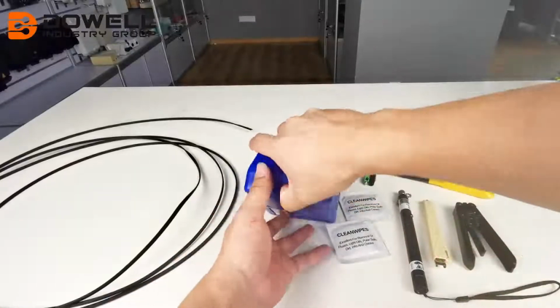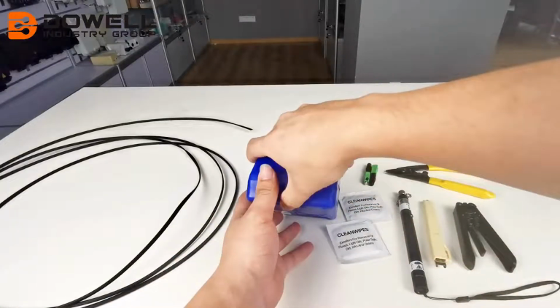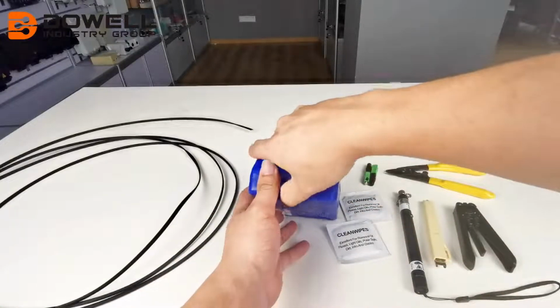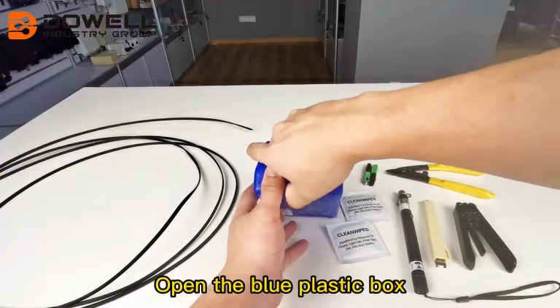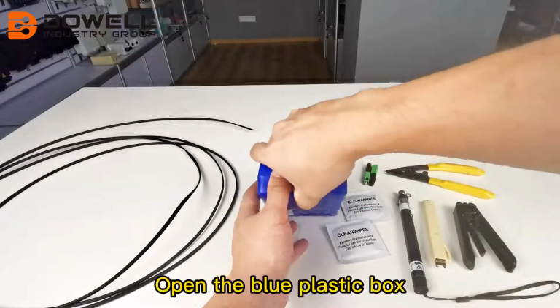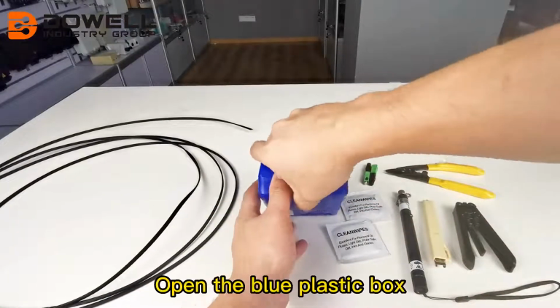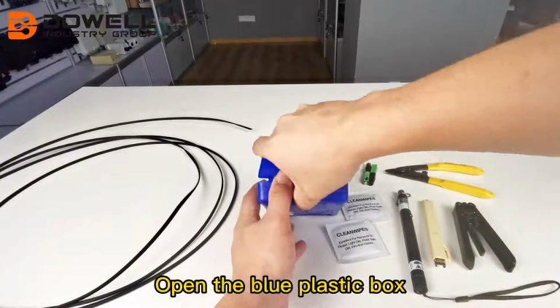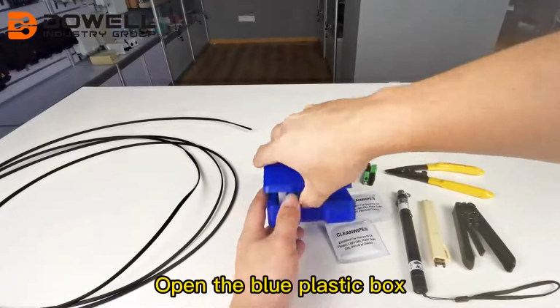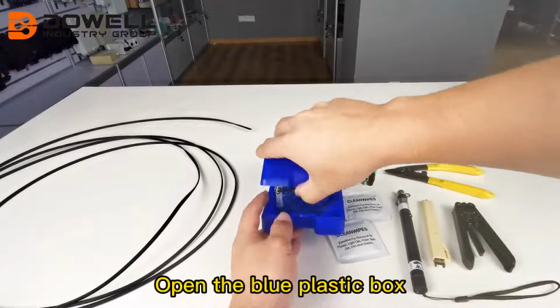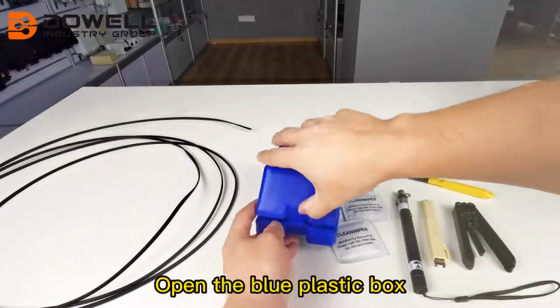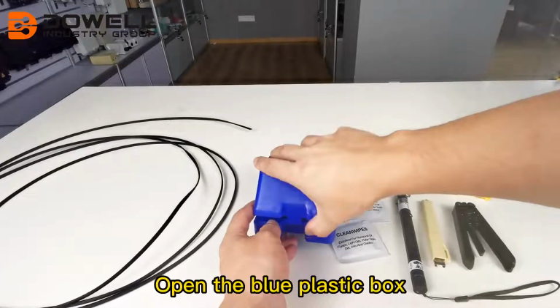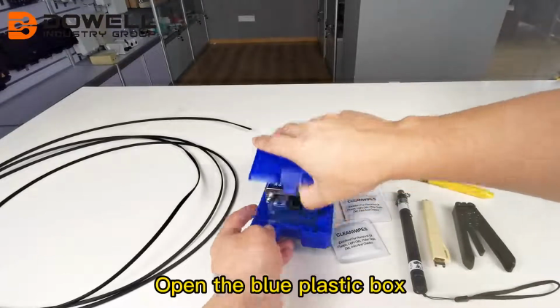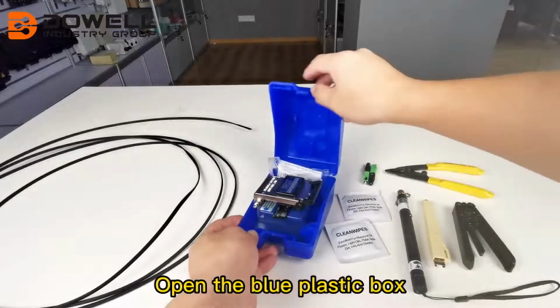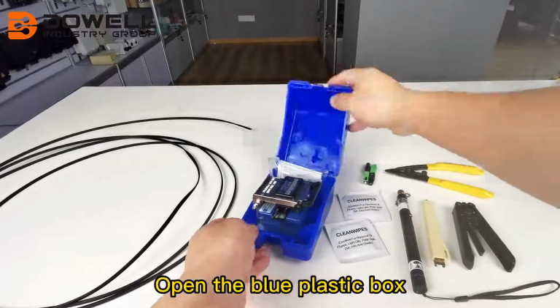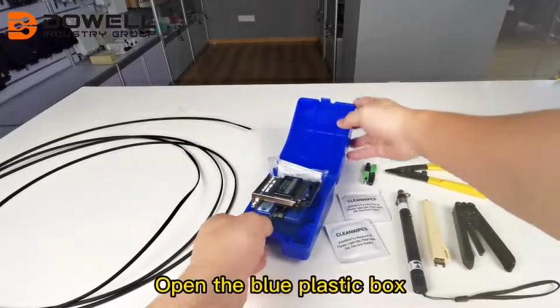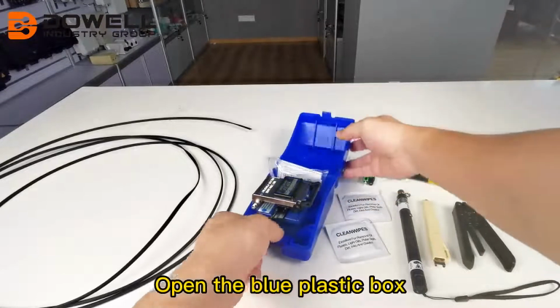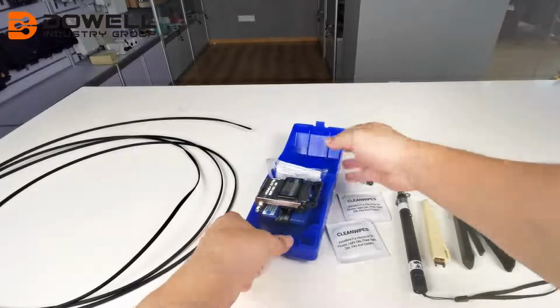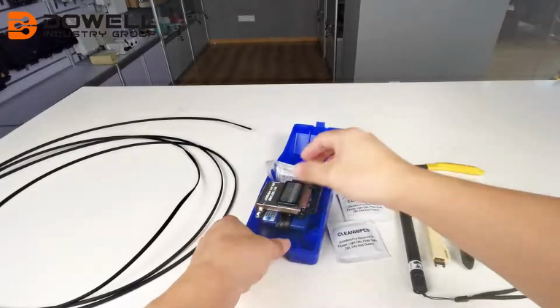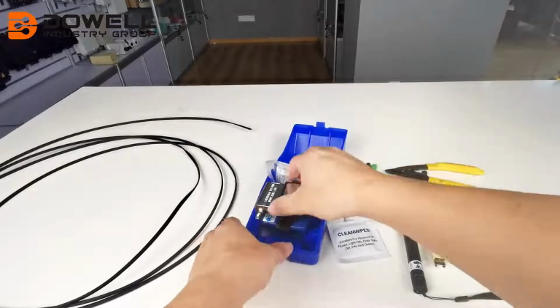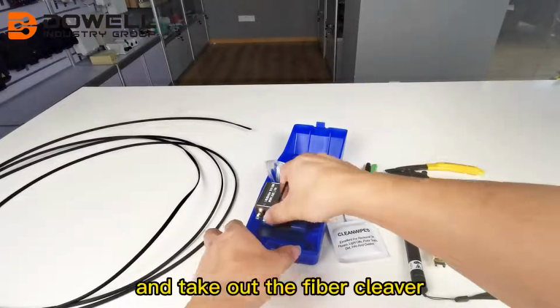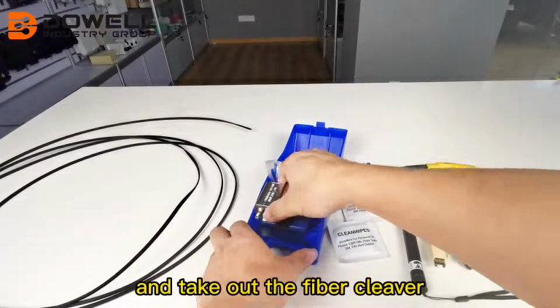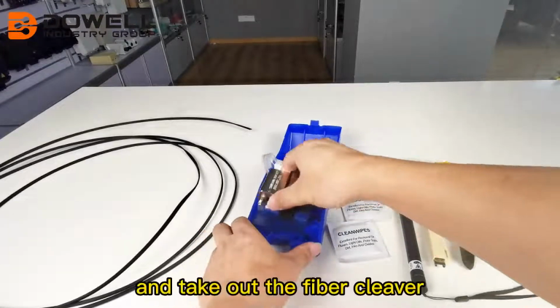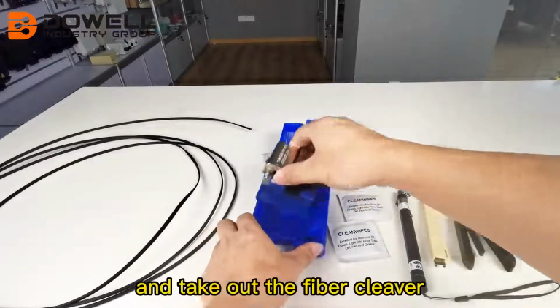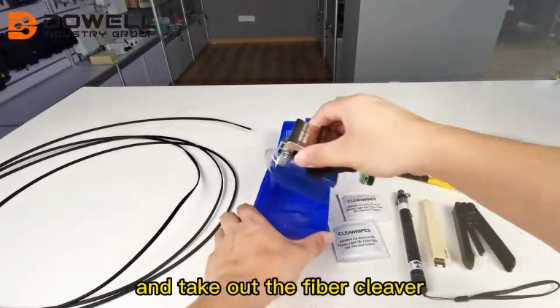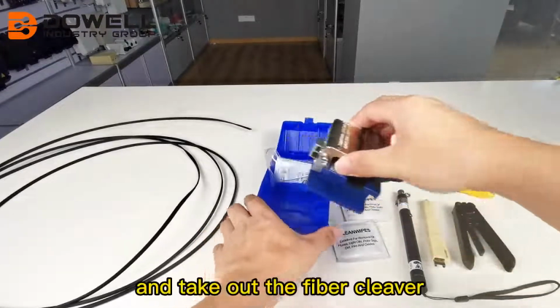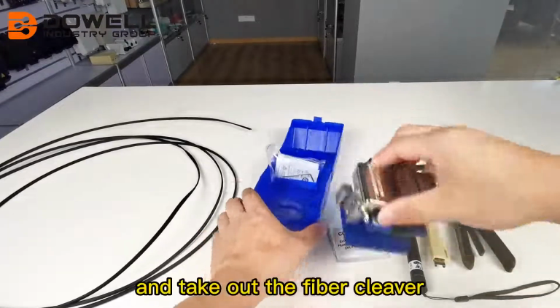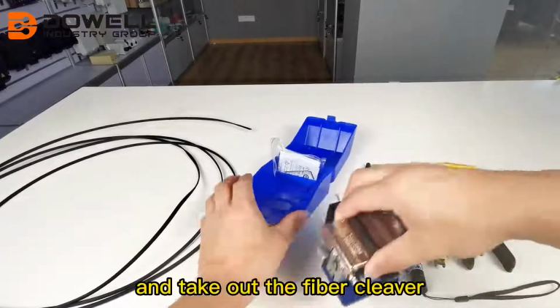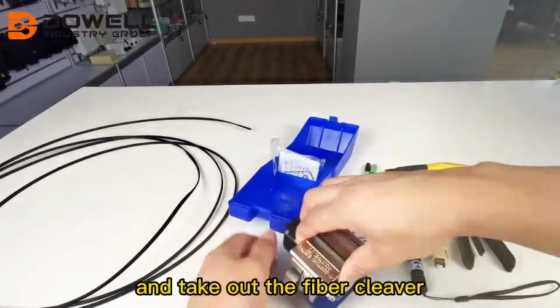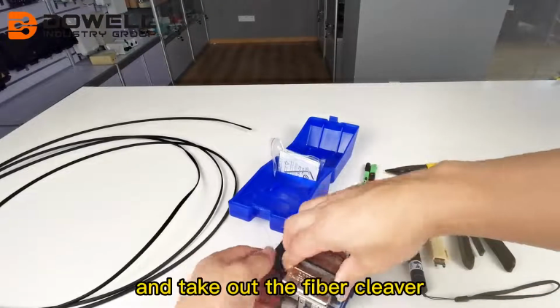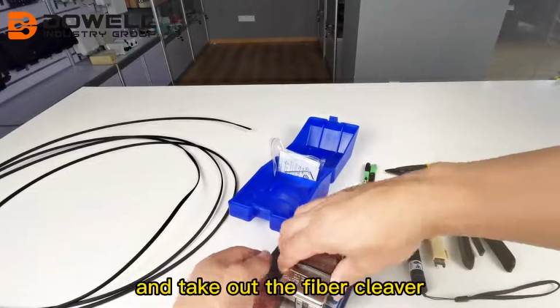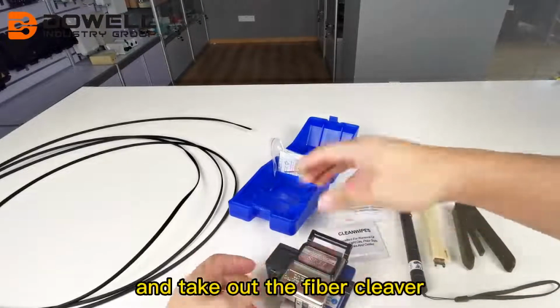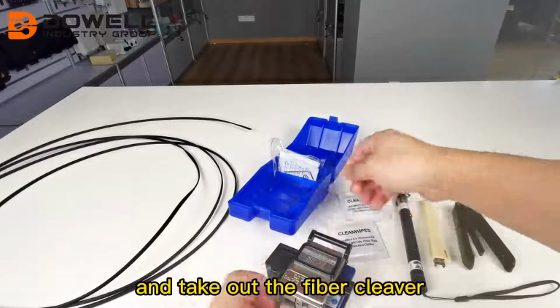Open the blue plastic box and take out the fiber cleaver.